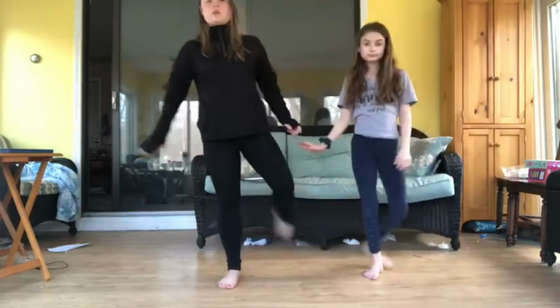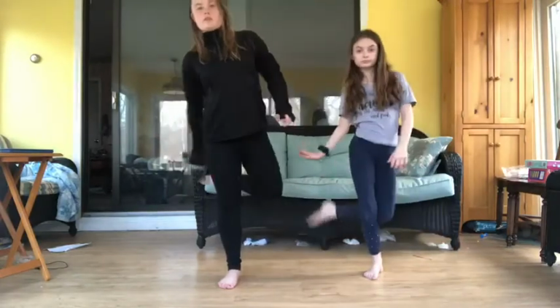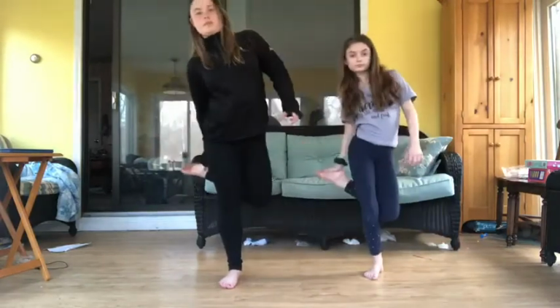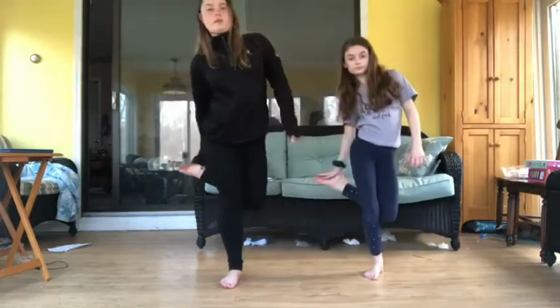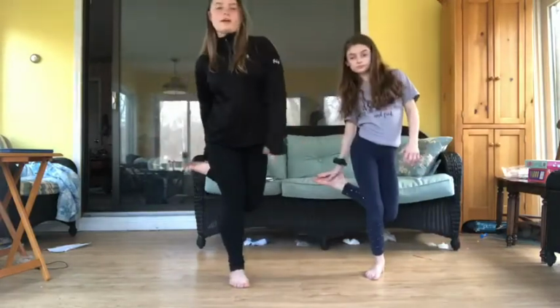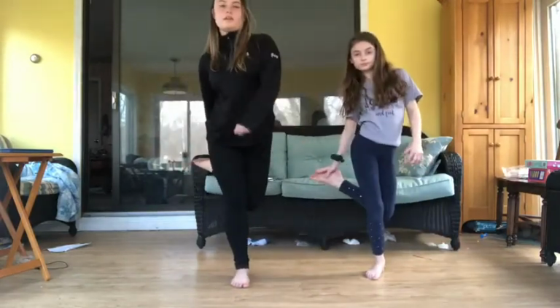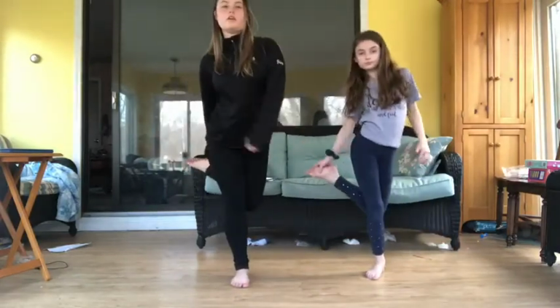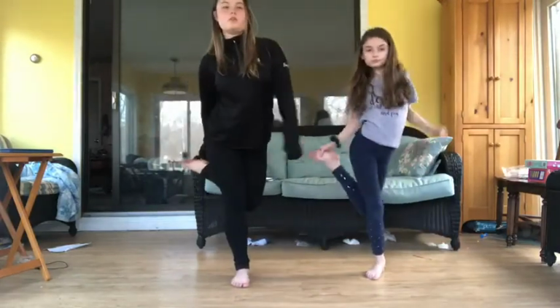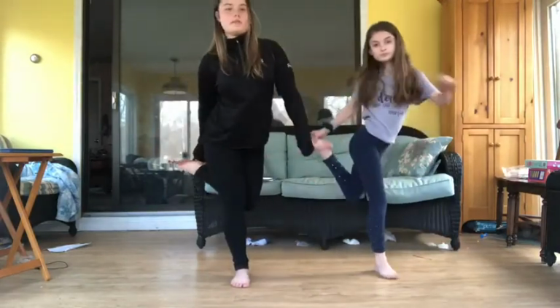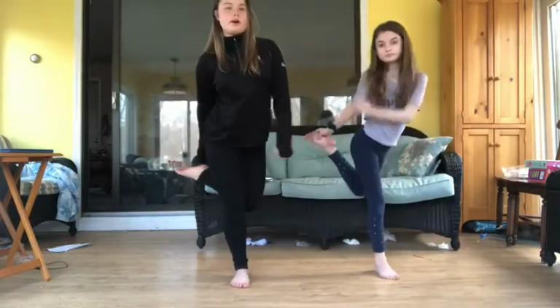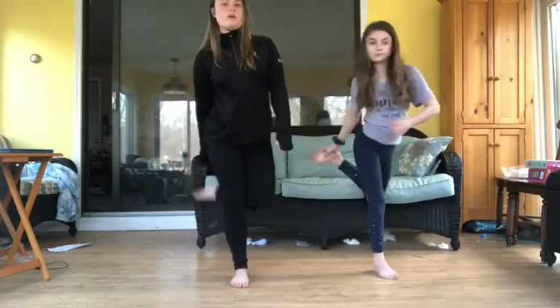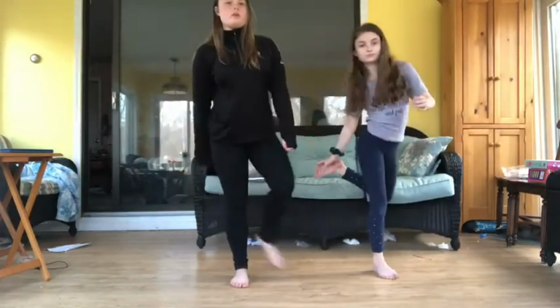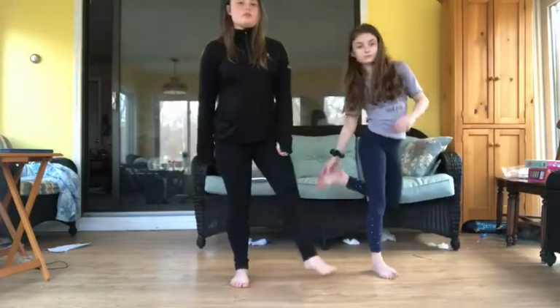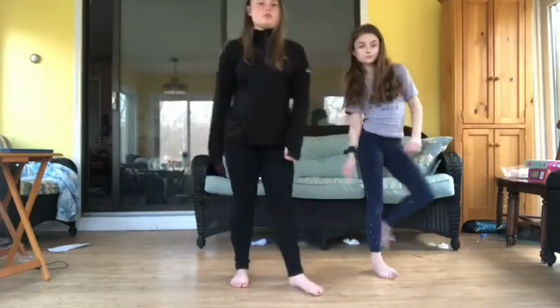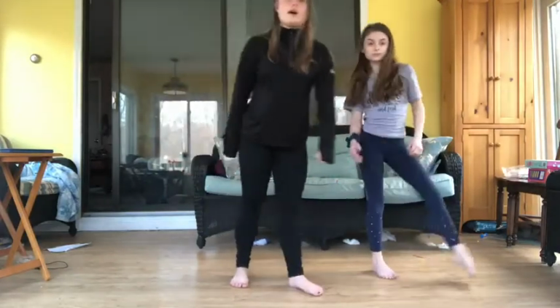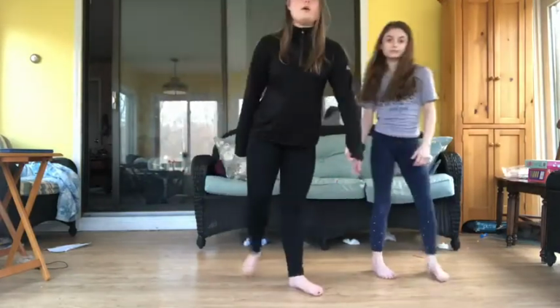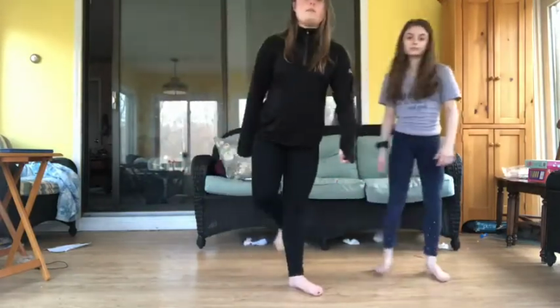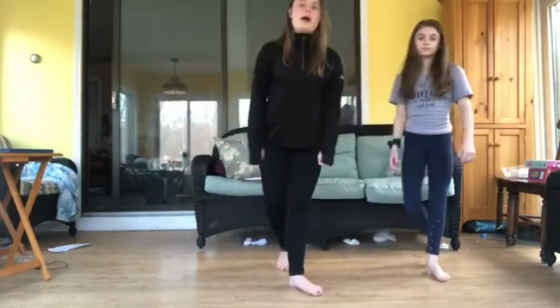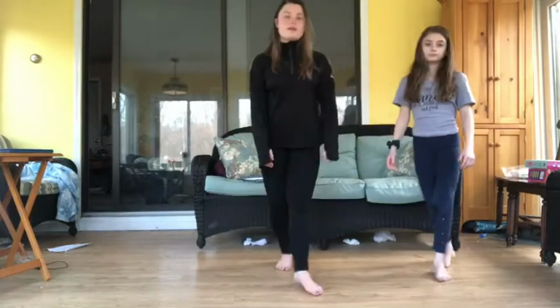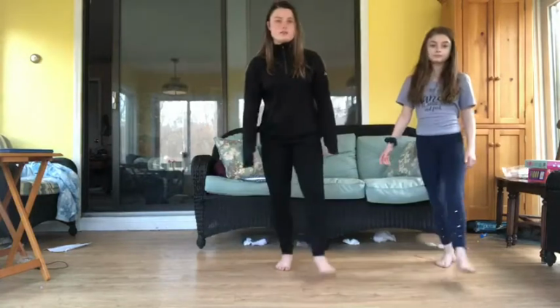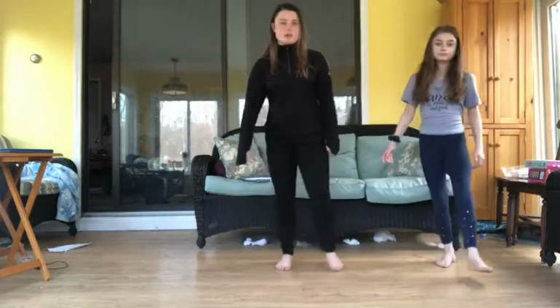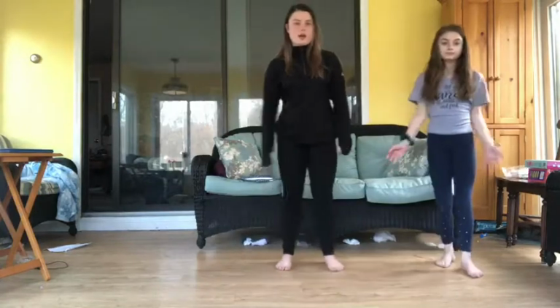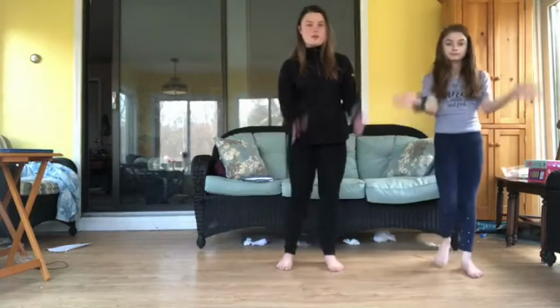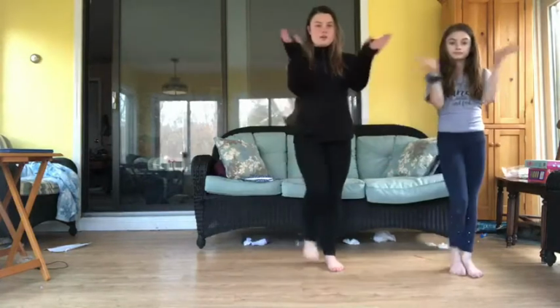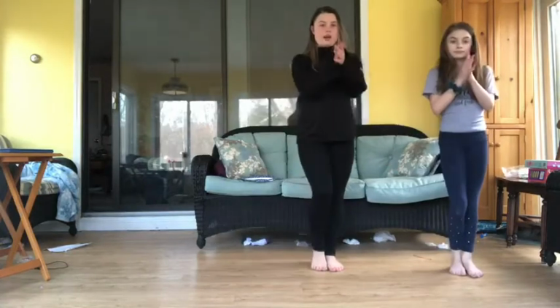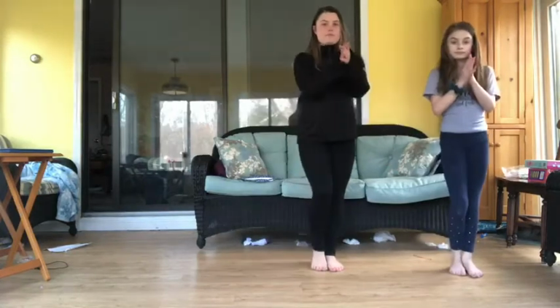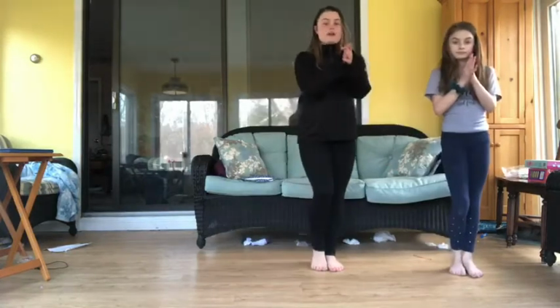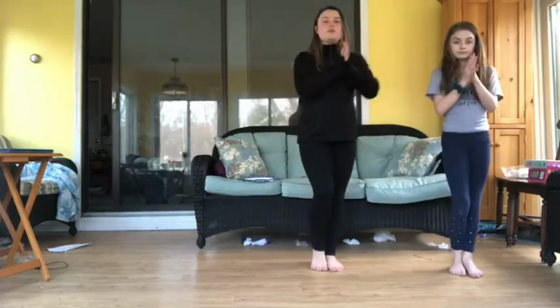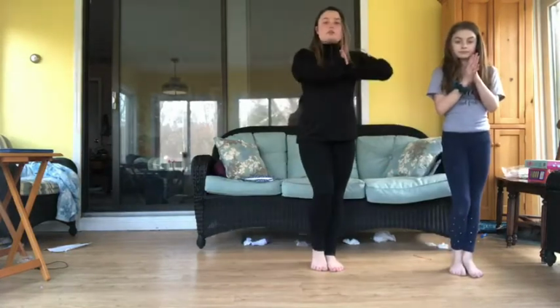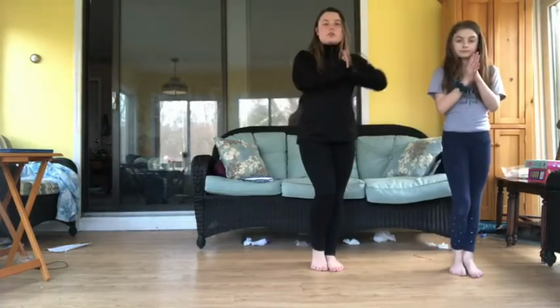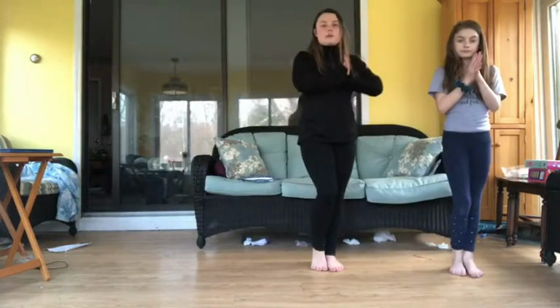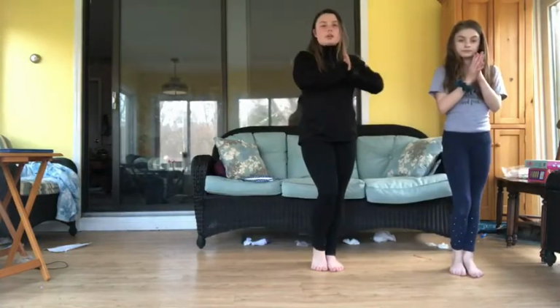Then you're going to tap to the back. Then you're going to do a grapevine, which is side, back, side, clap, and you're going to do a three-step turn.